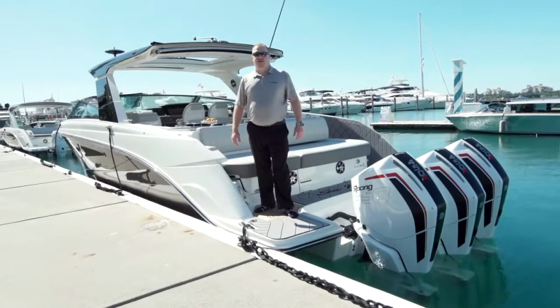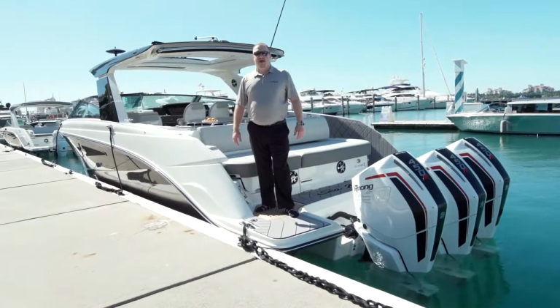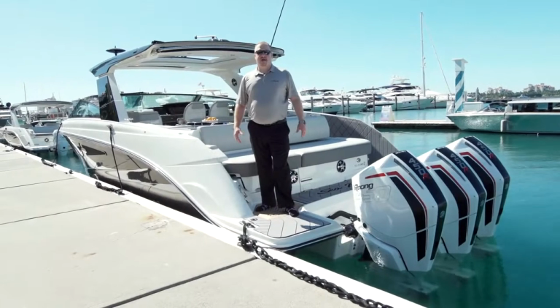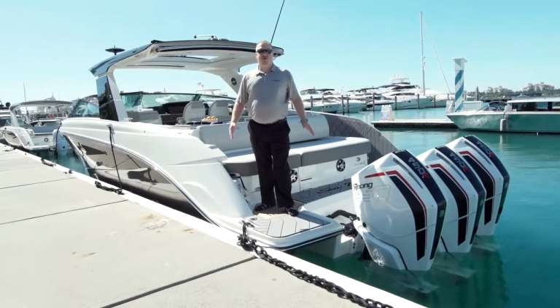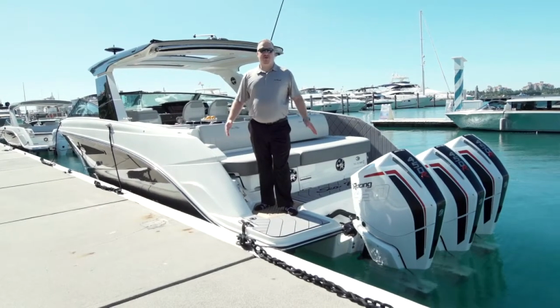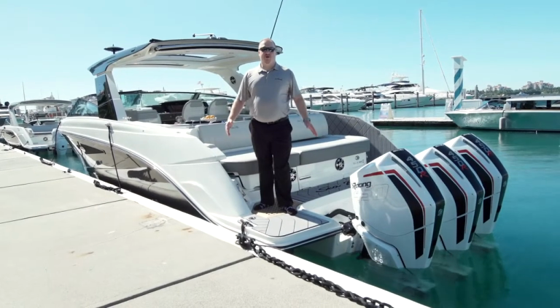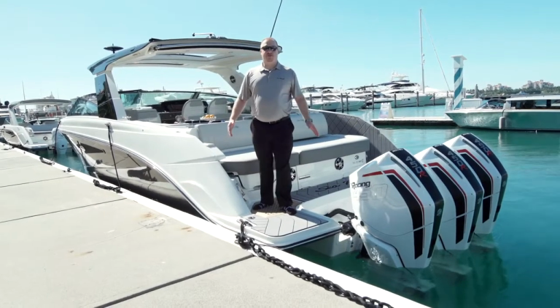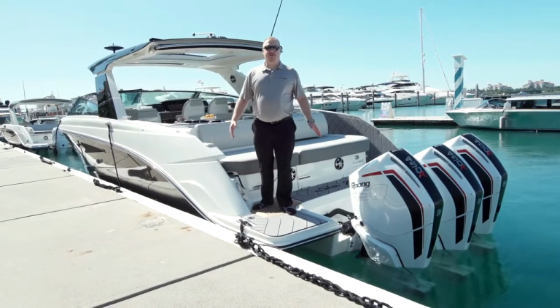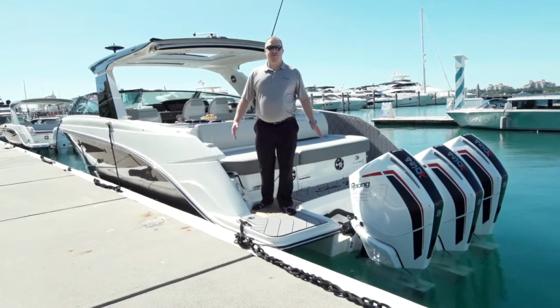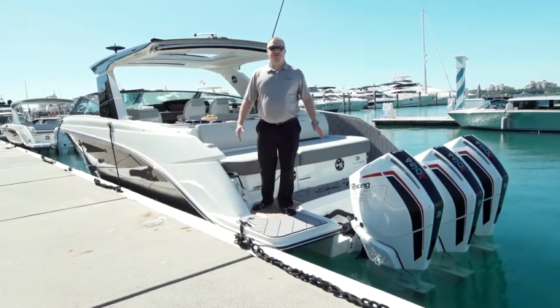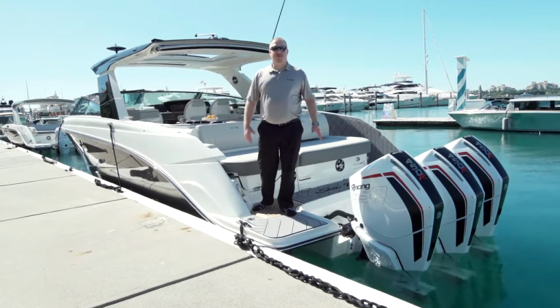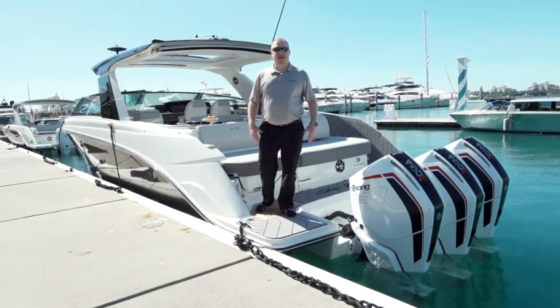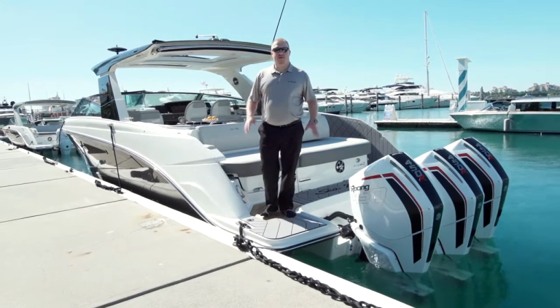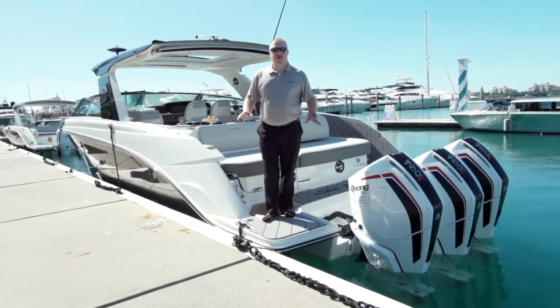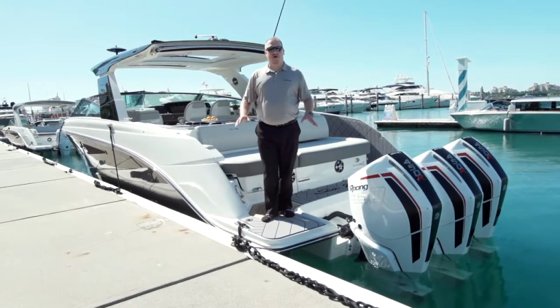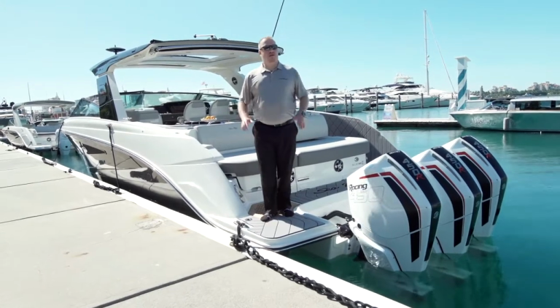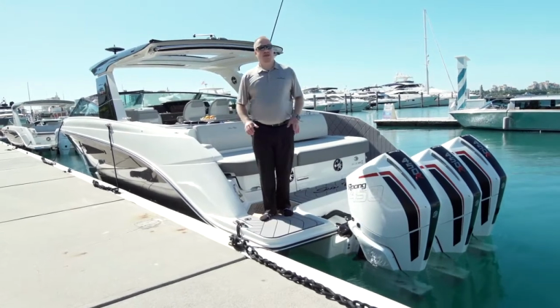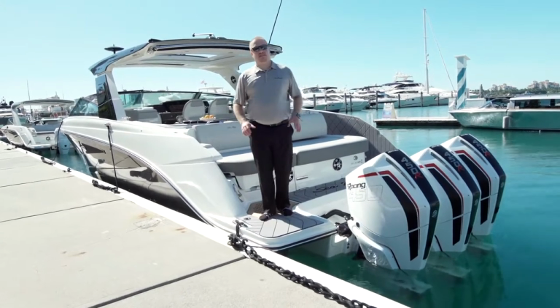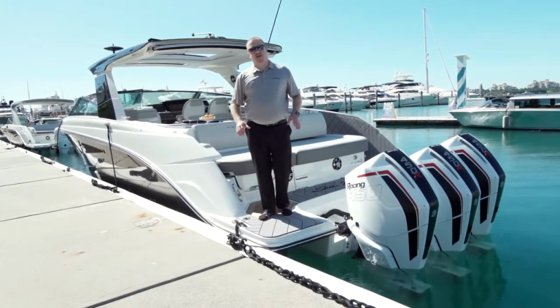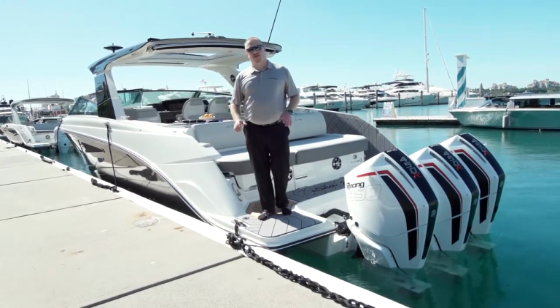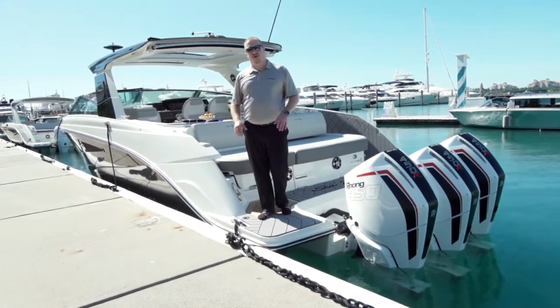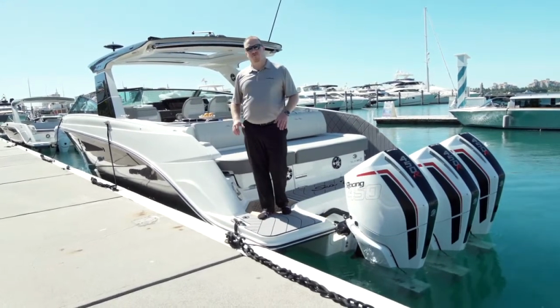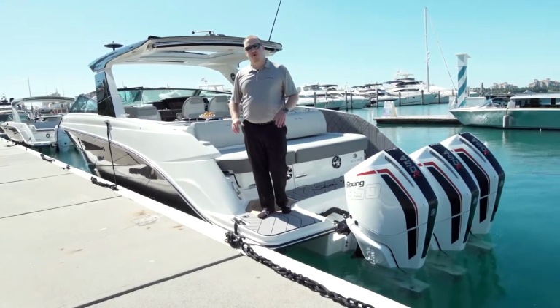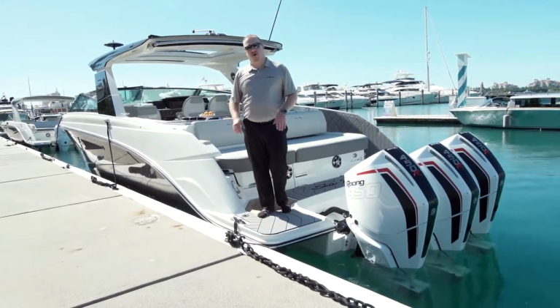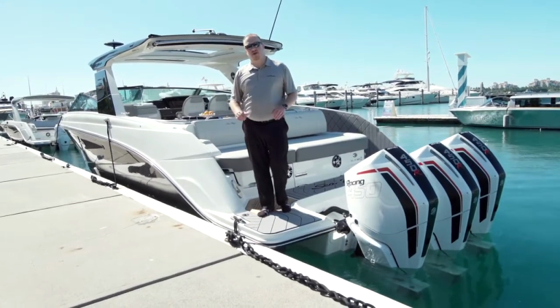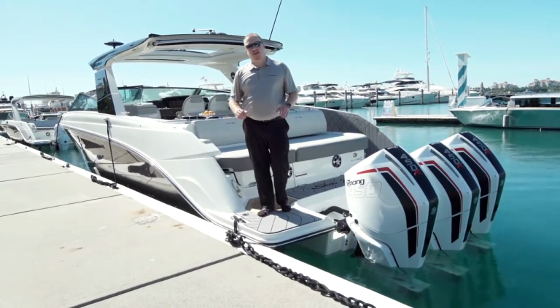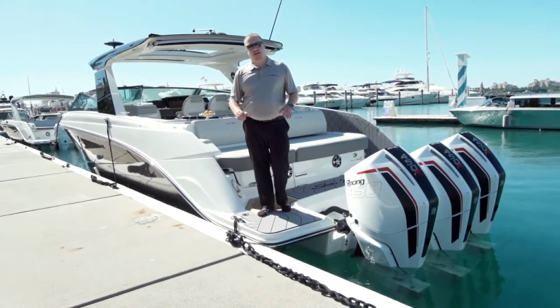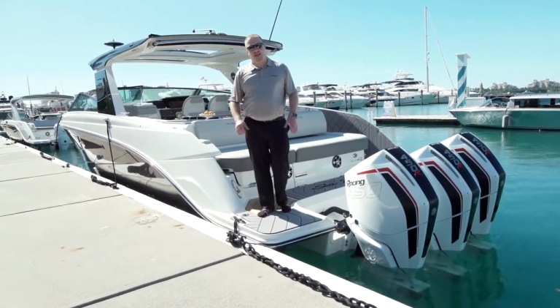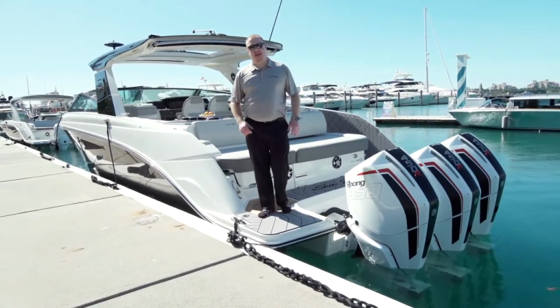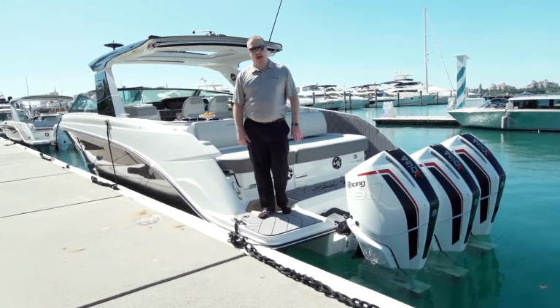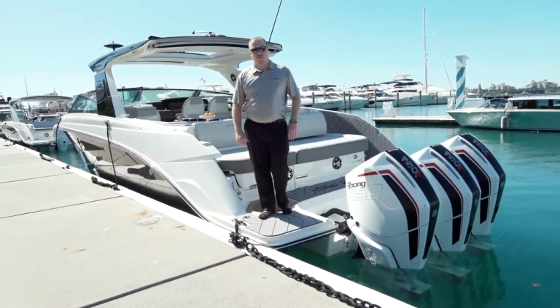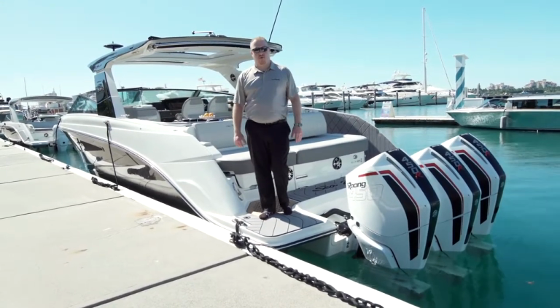Hi, I'm Joey Sharp with Sea Ray Boats. Today I'm here on the SLXR 400E Outboard.